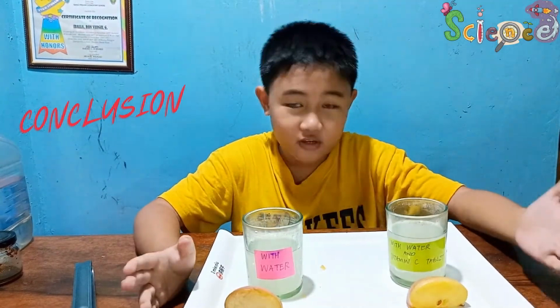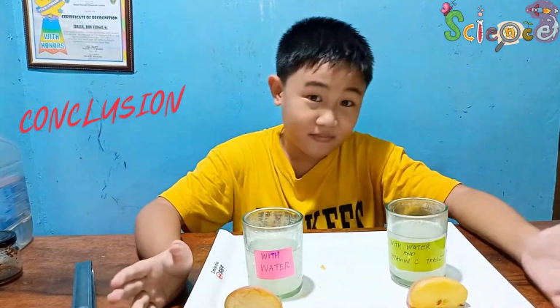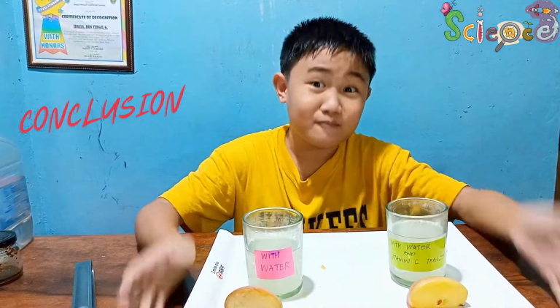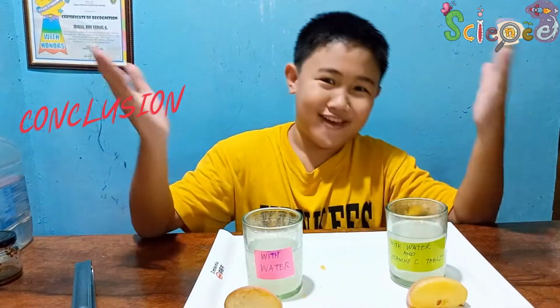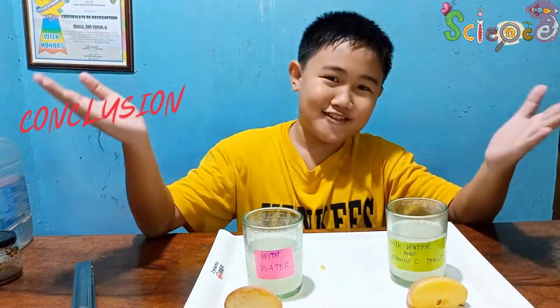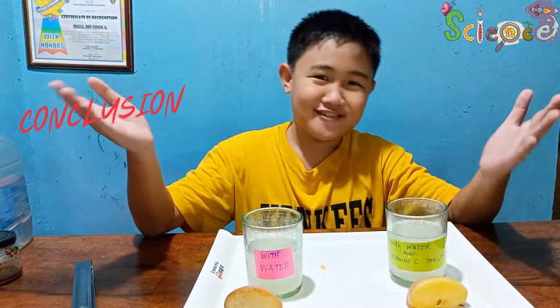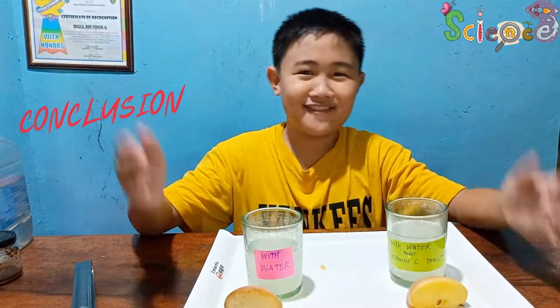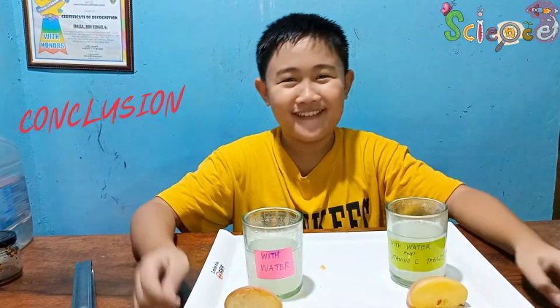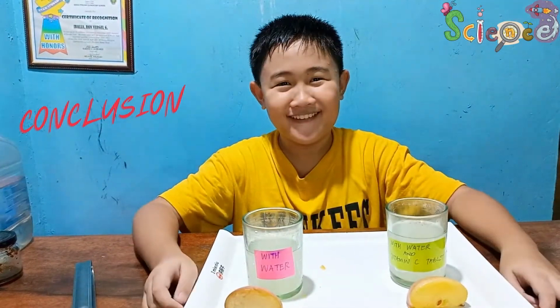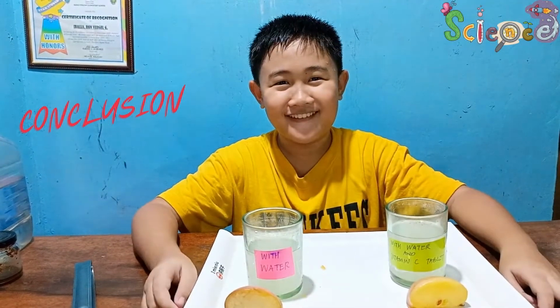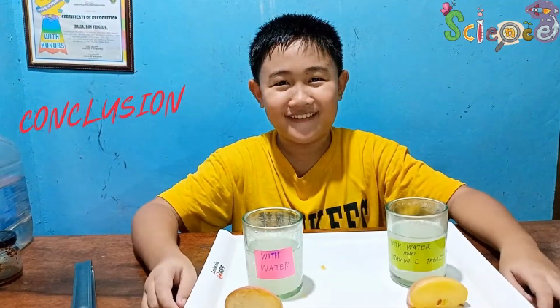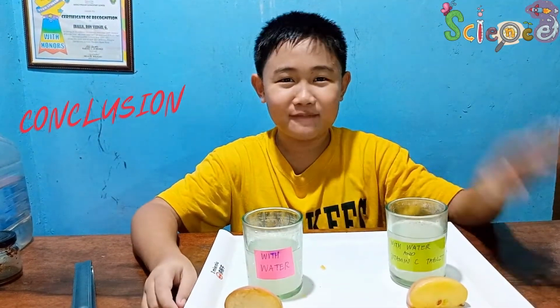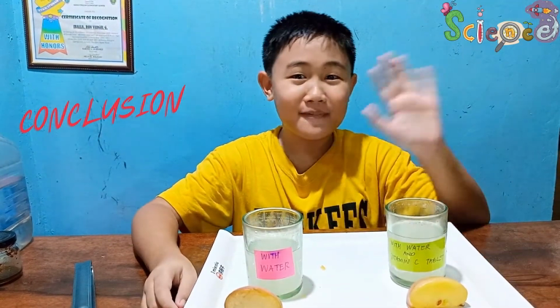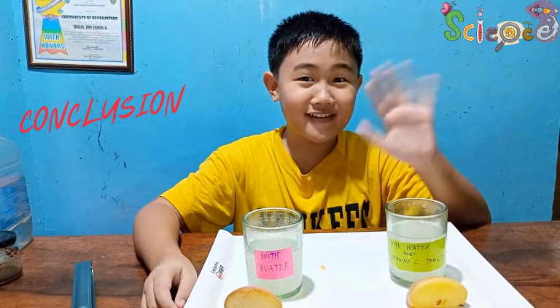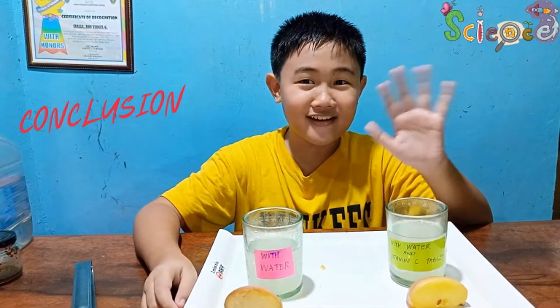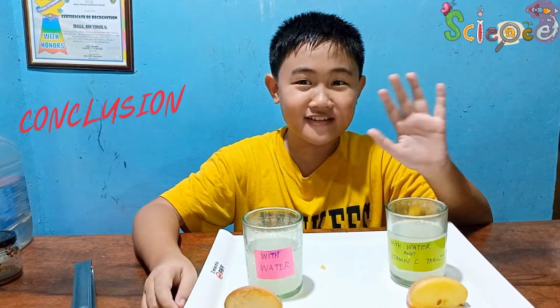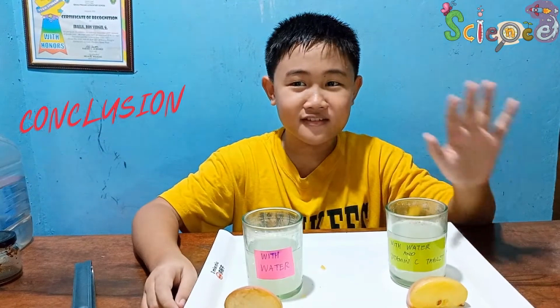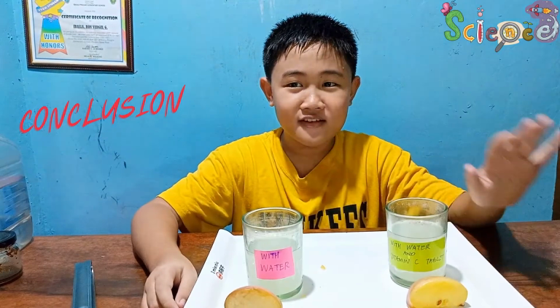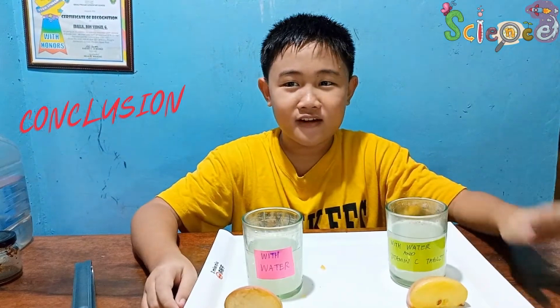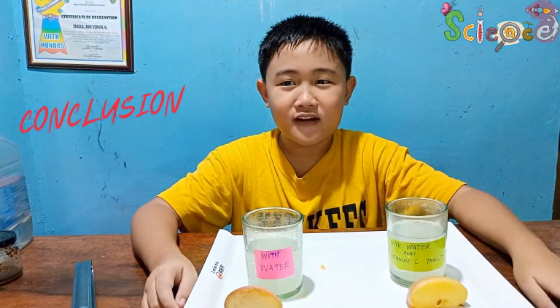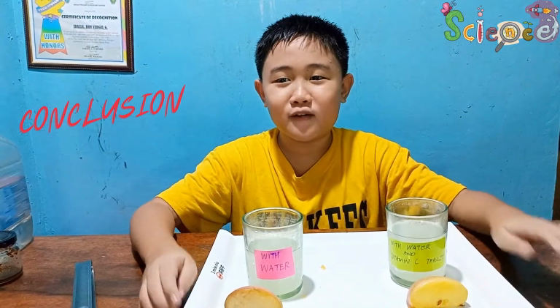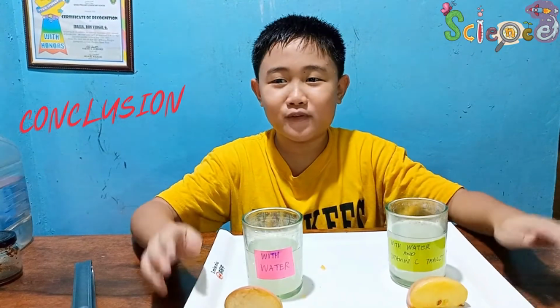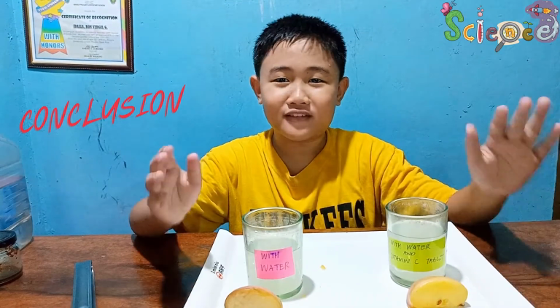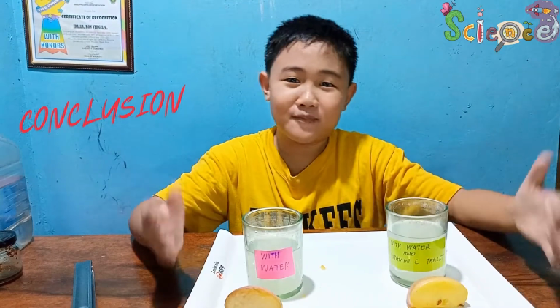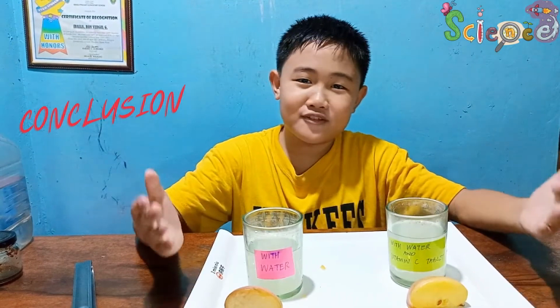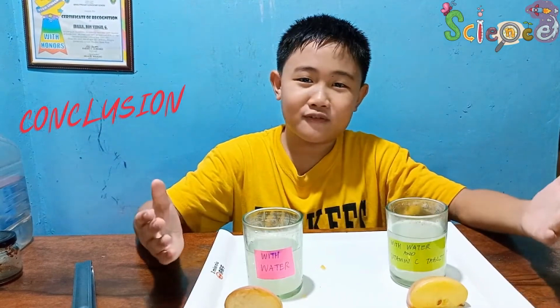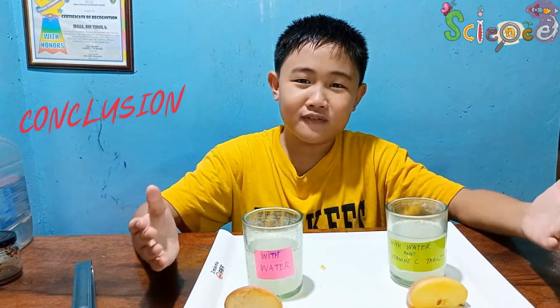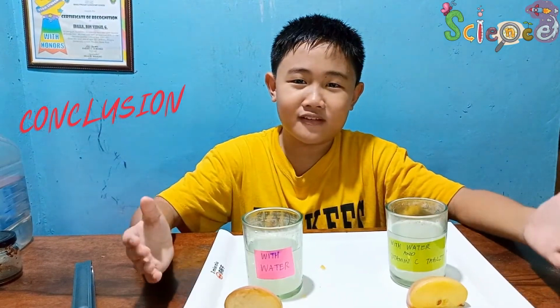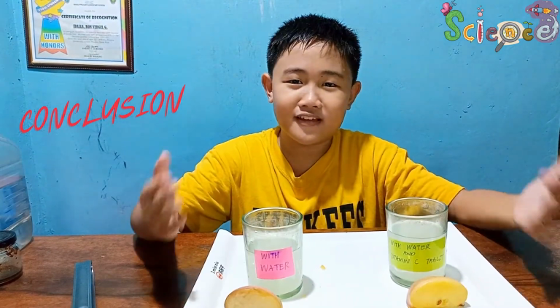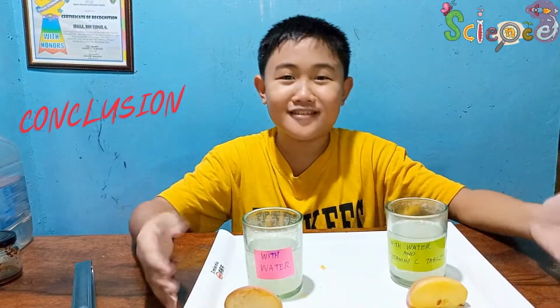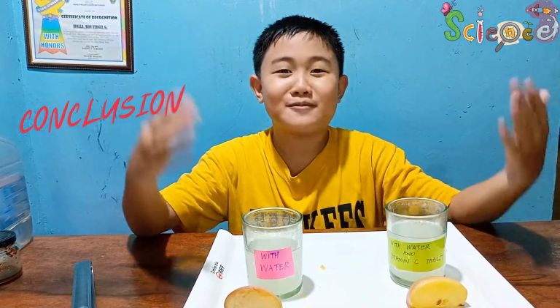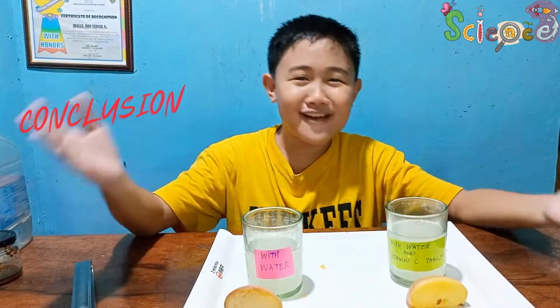Bye bye guys! I hope you liked the video — please like and subscribe, and see you next time!